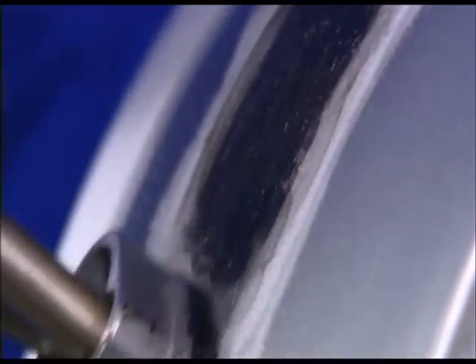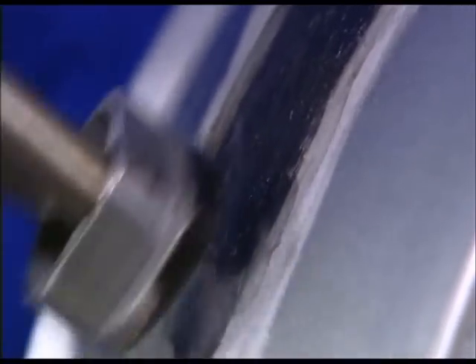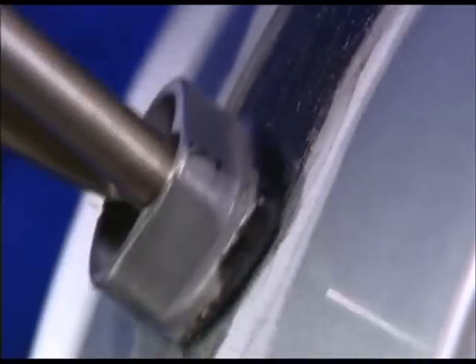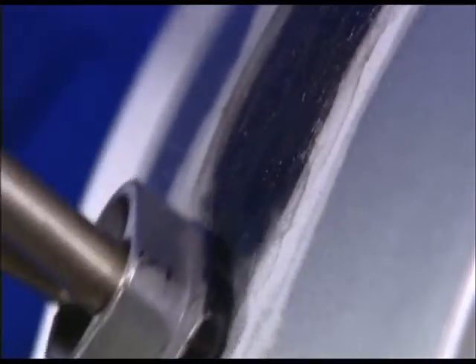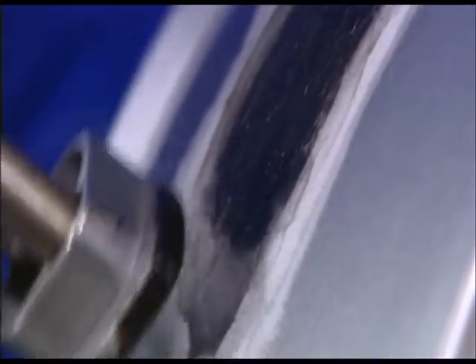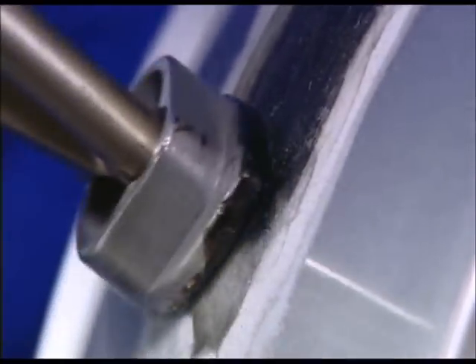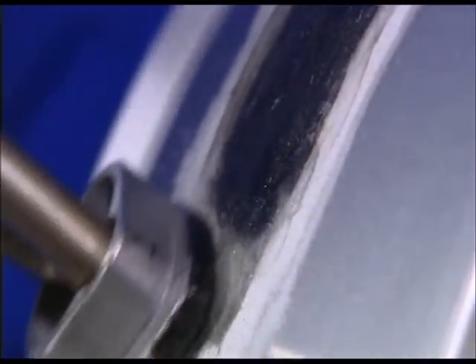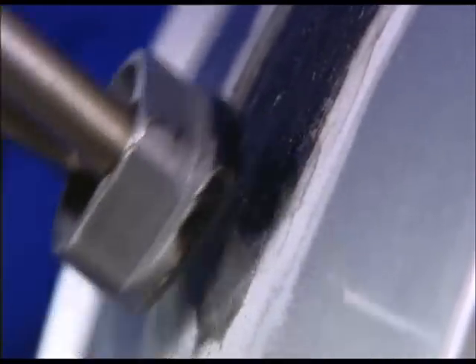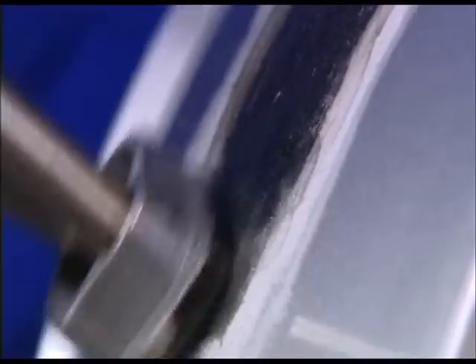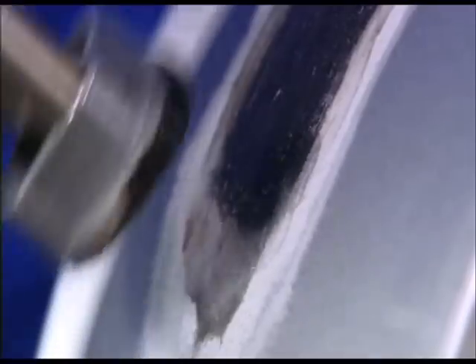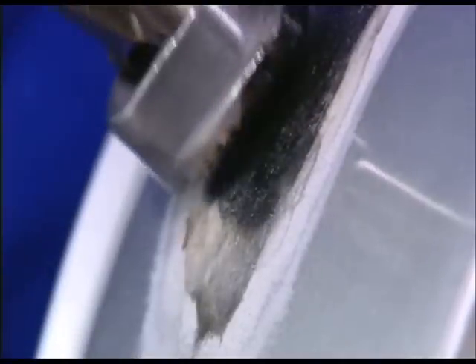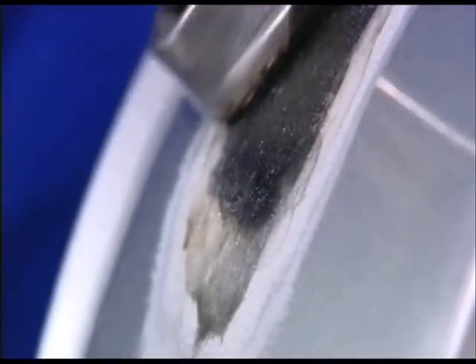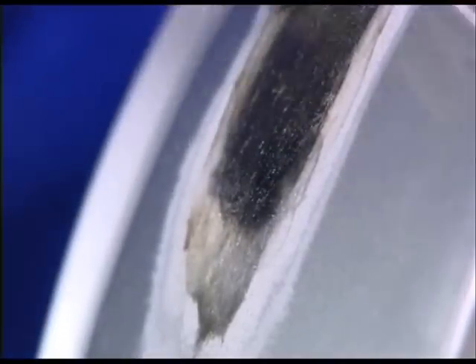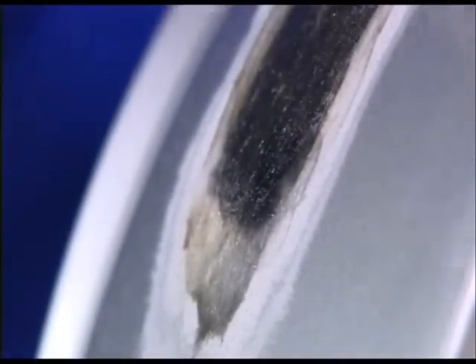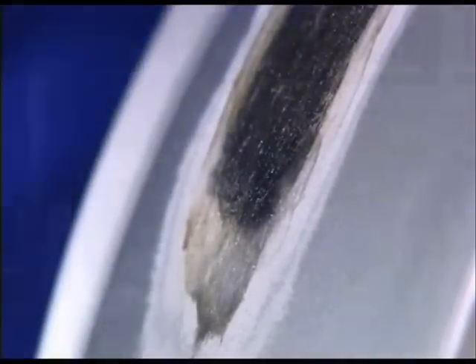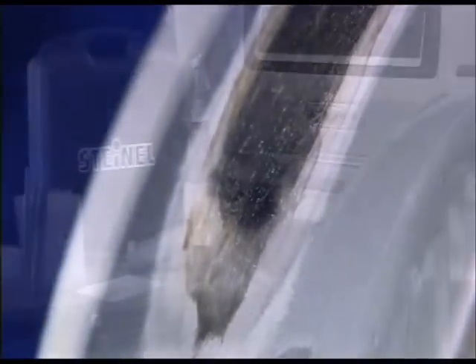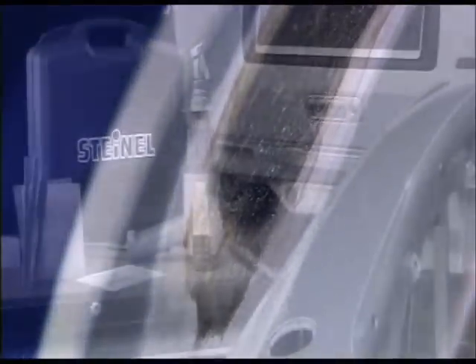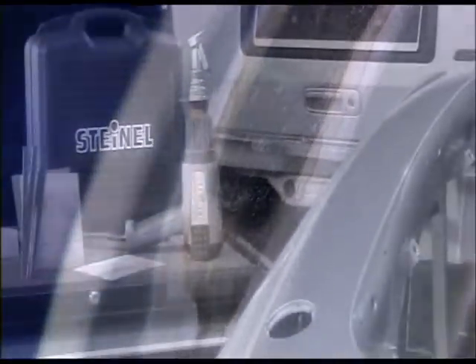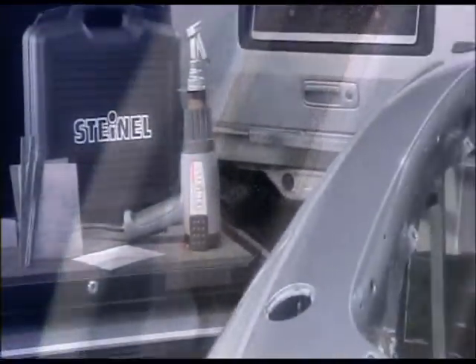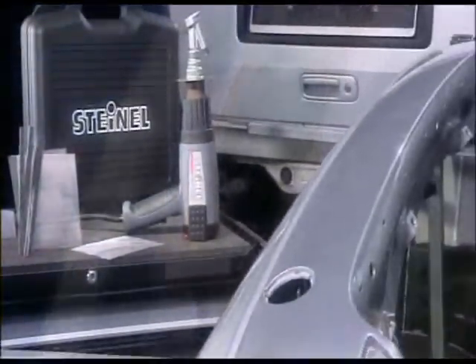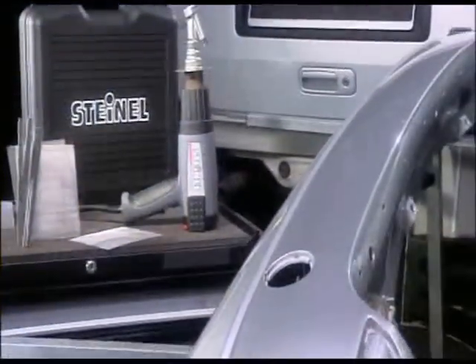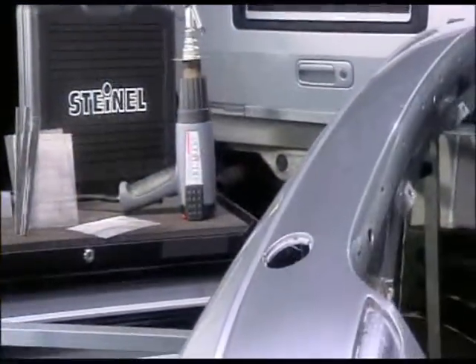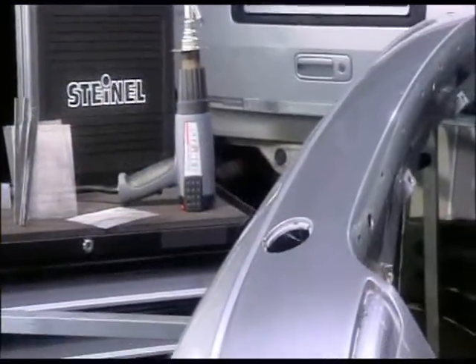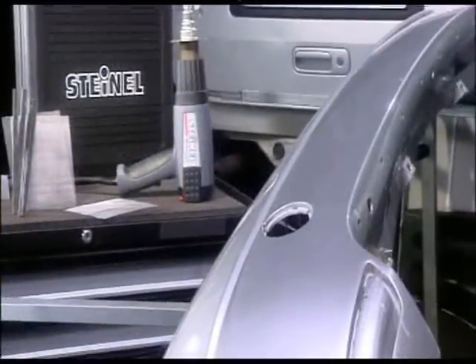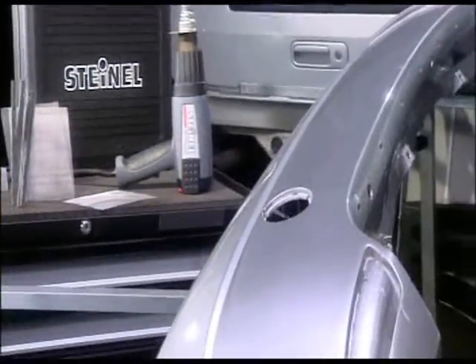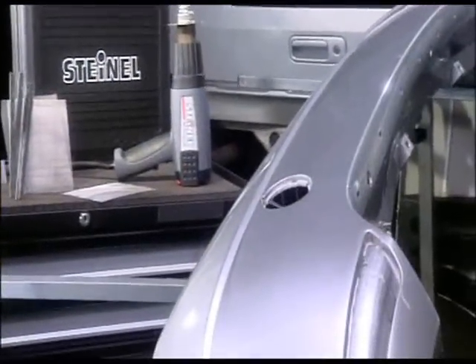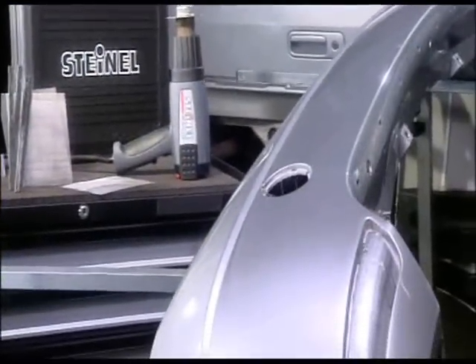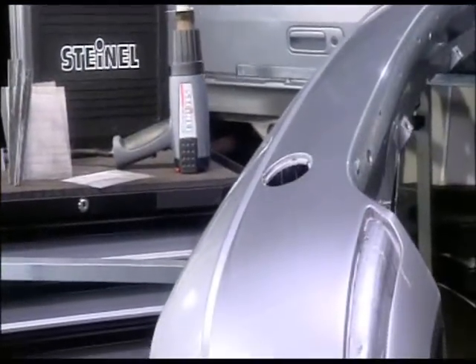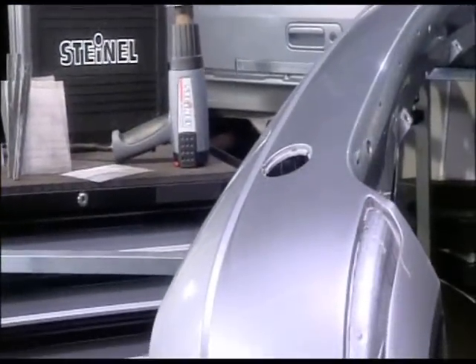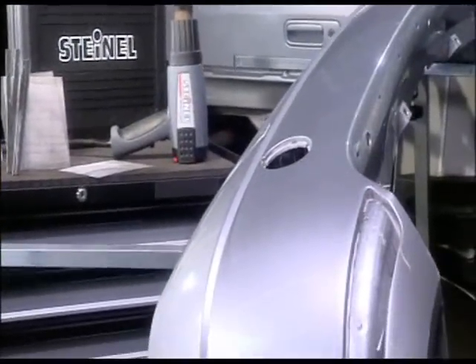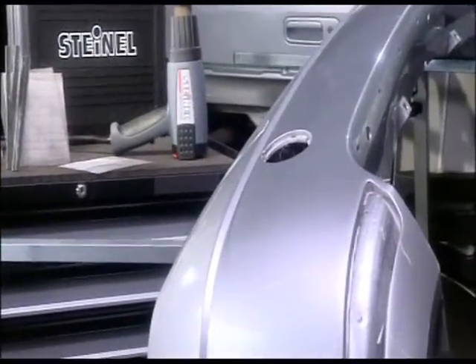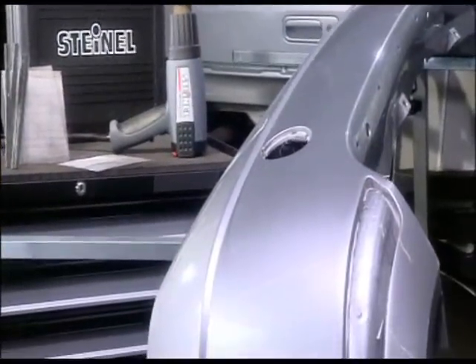And that's all there is to it. Finally, let the part cool, then sand it and refinish it. All done.